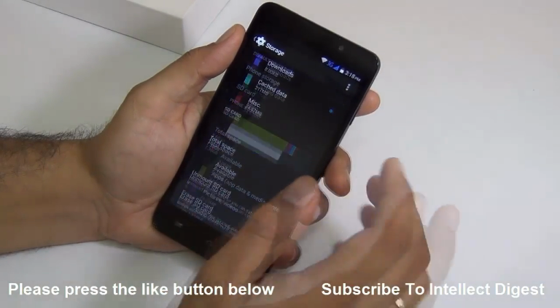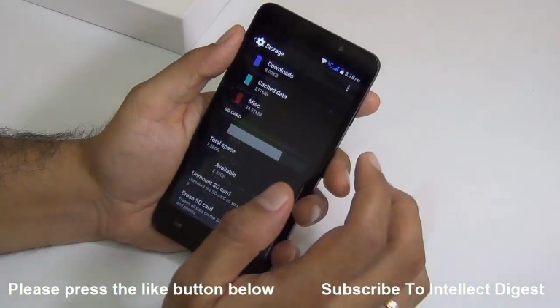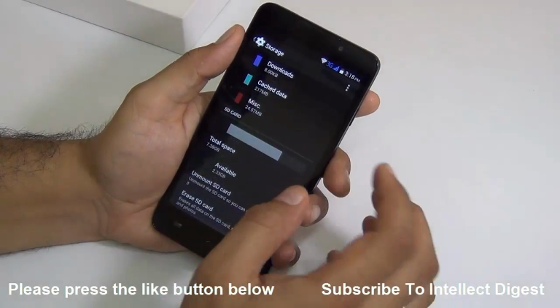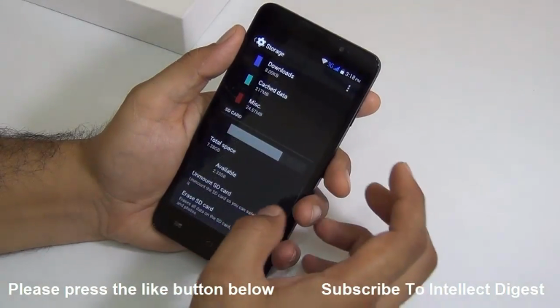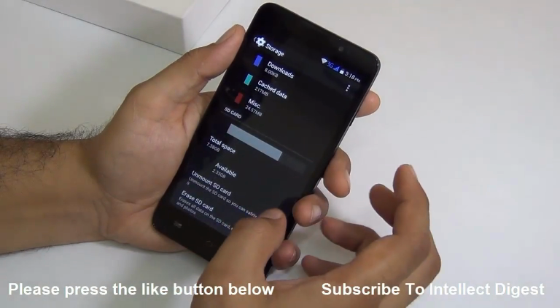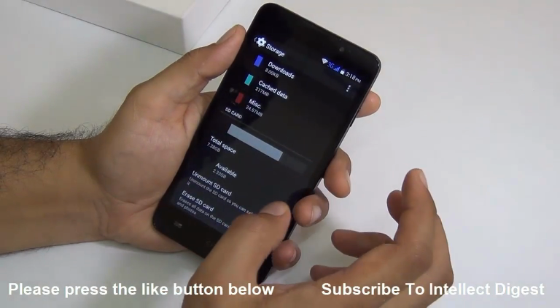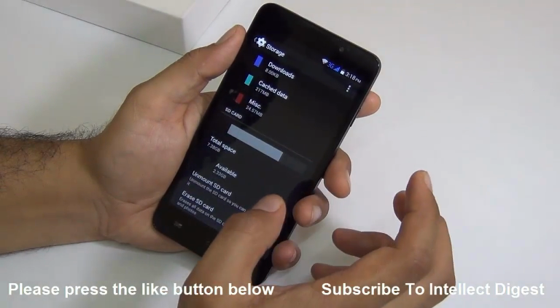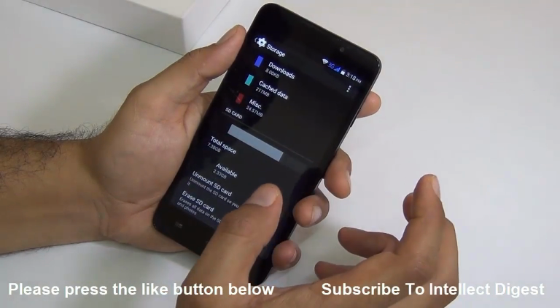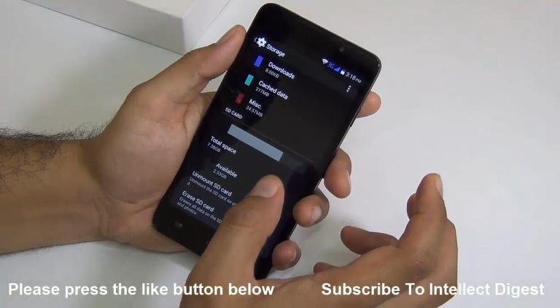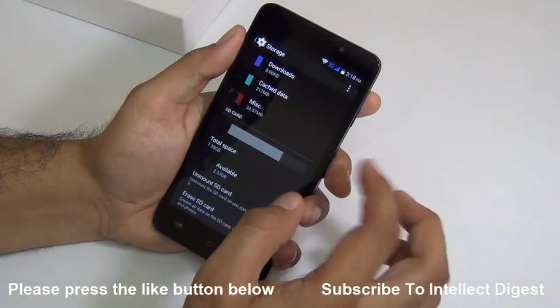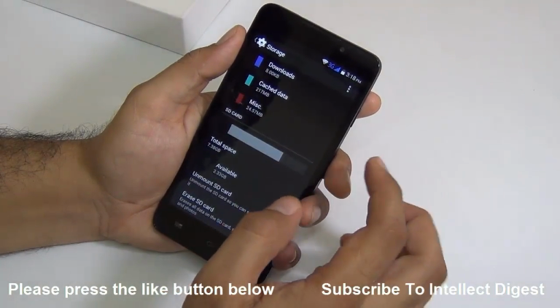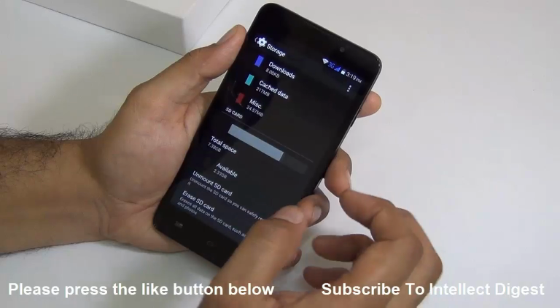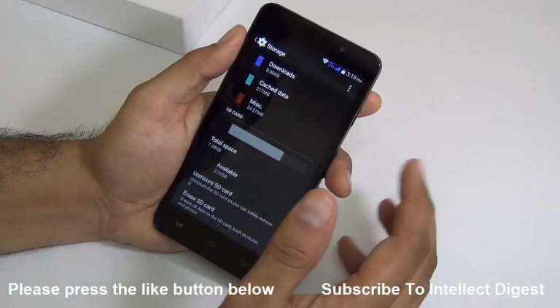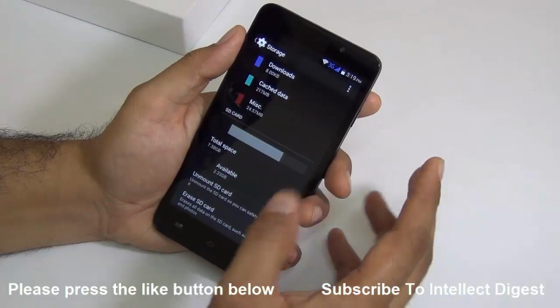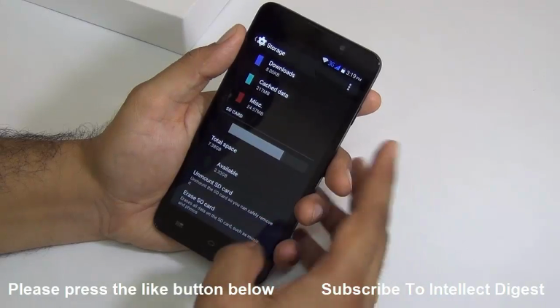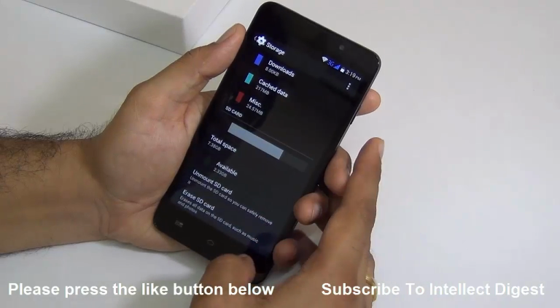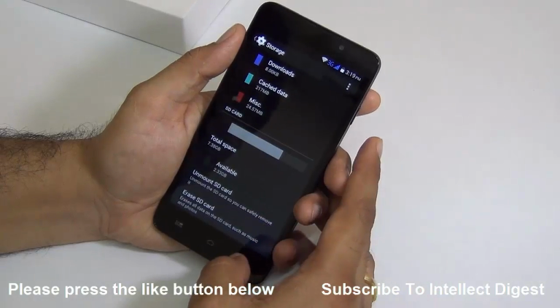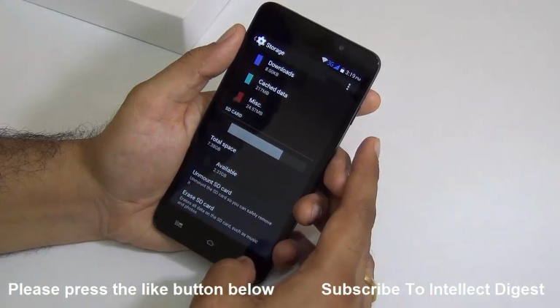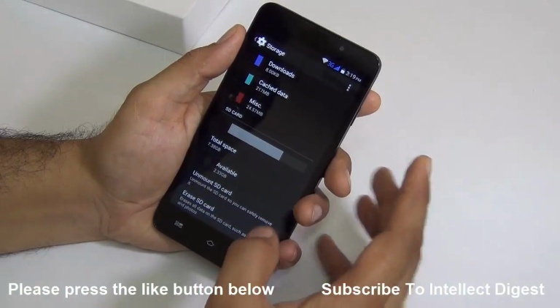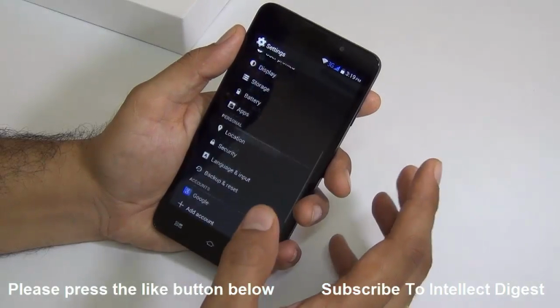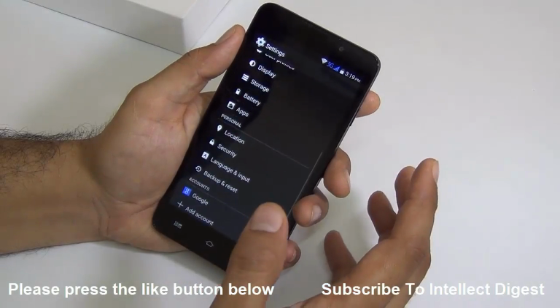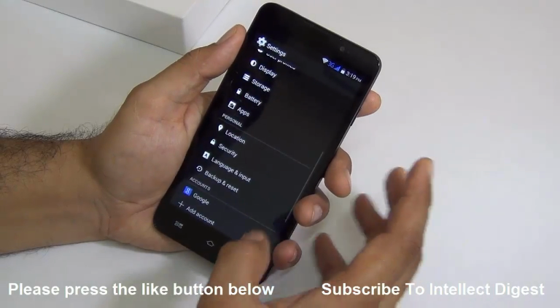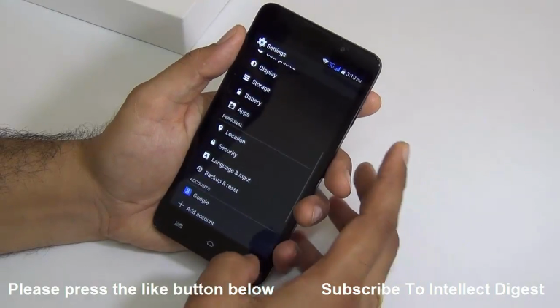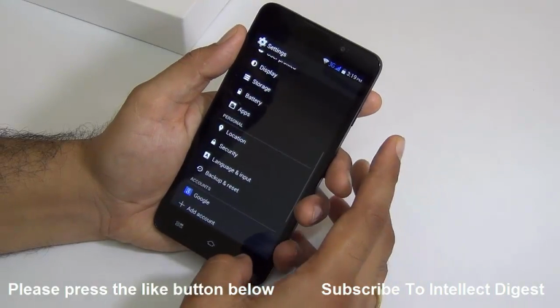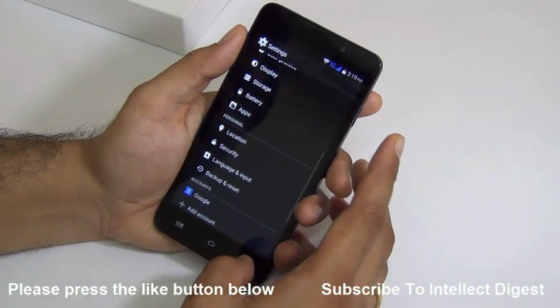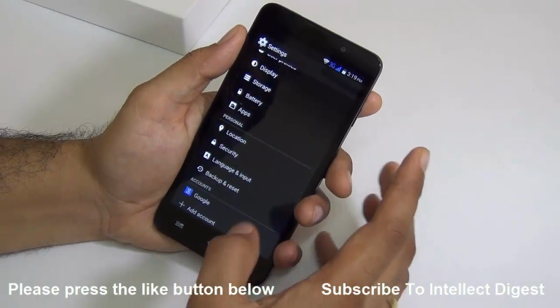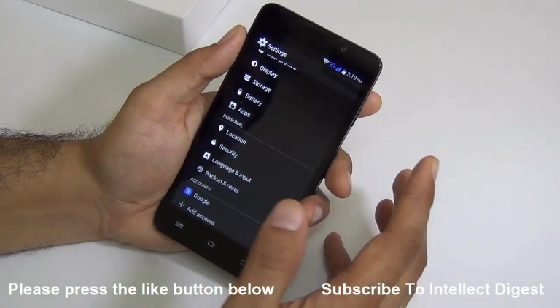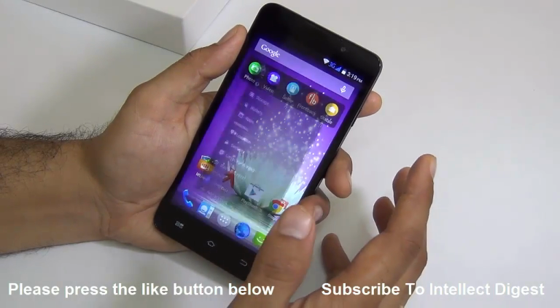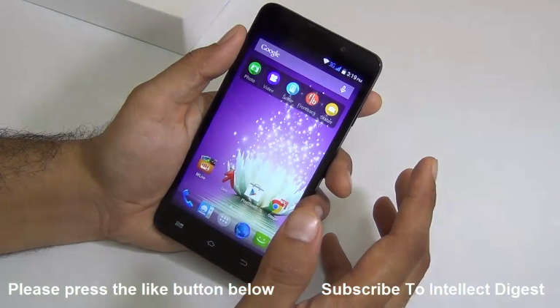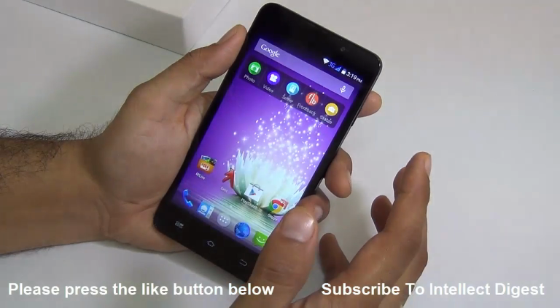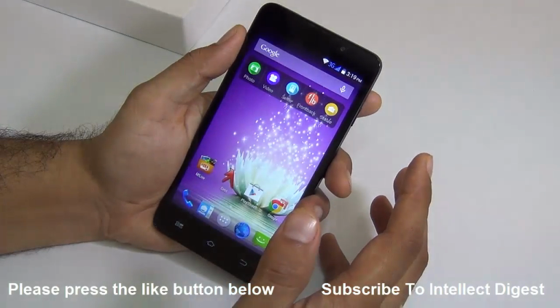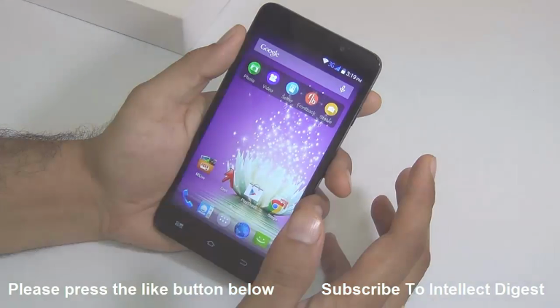You can also add a micro SD card to expand the storage, so you don't really need to worry about storage too much.